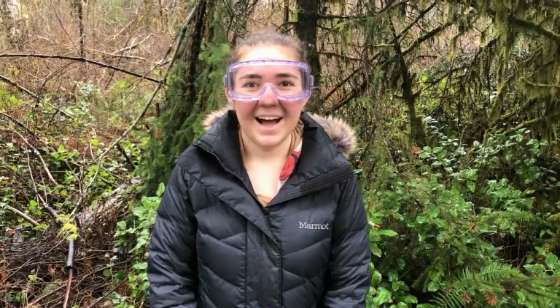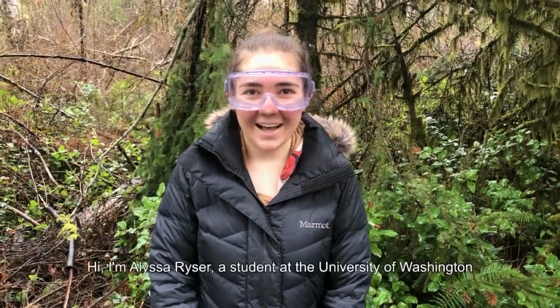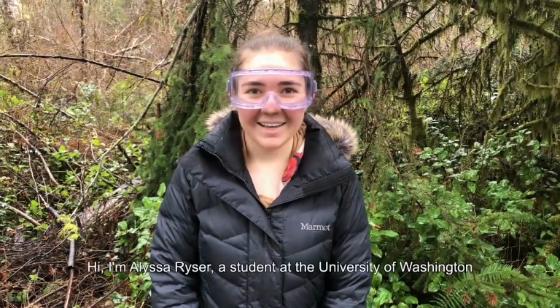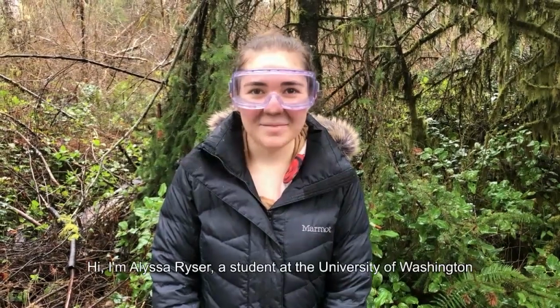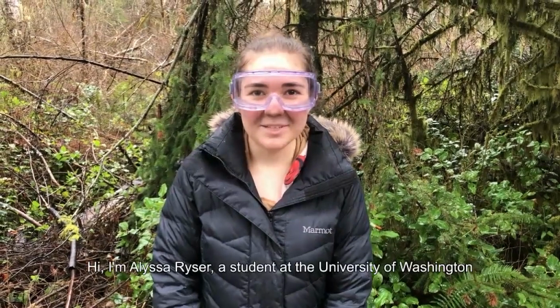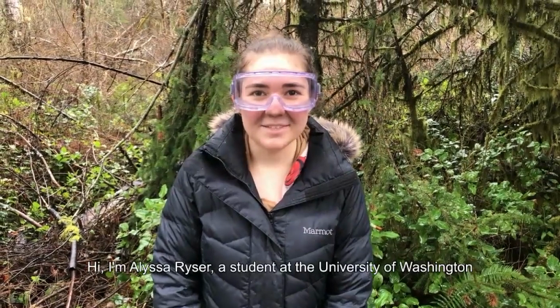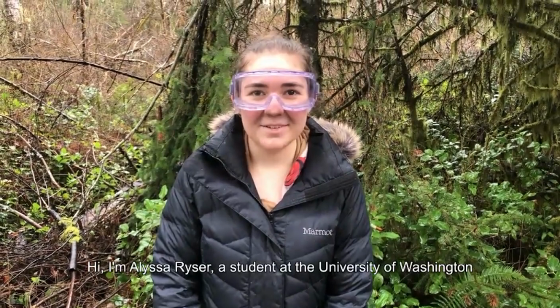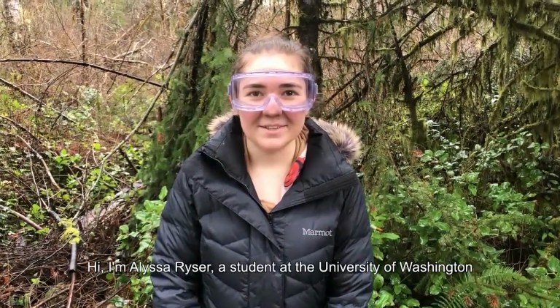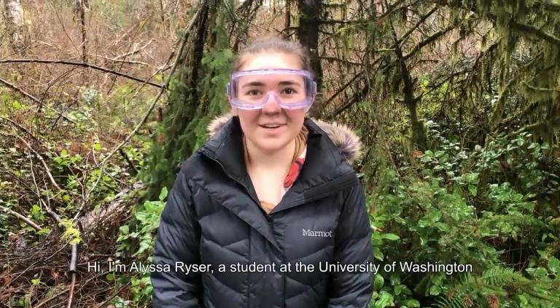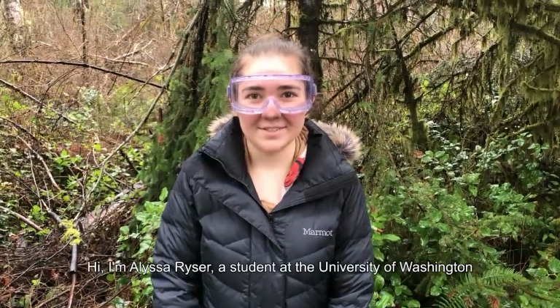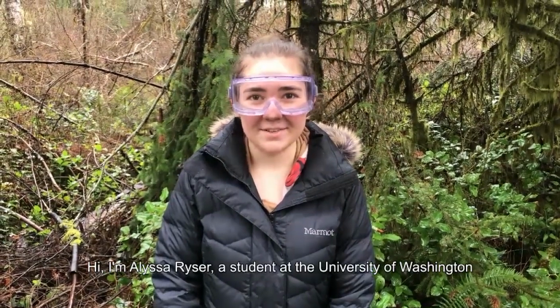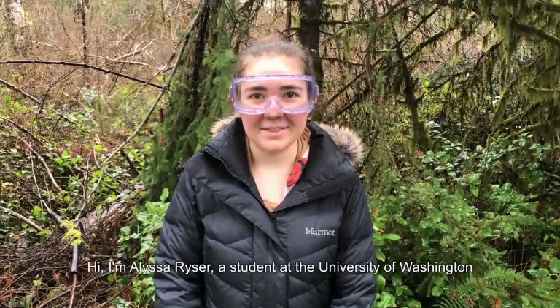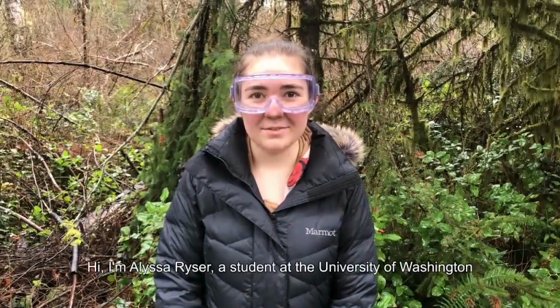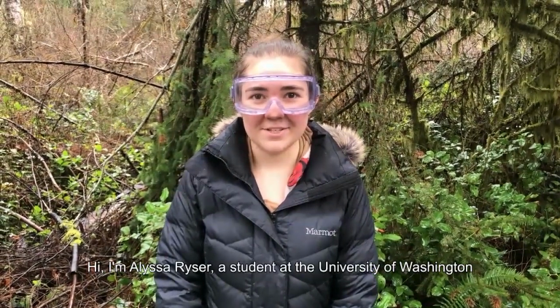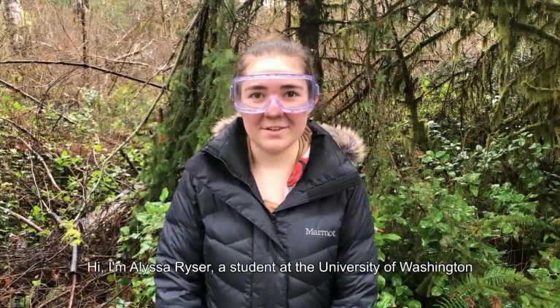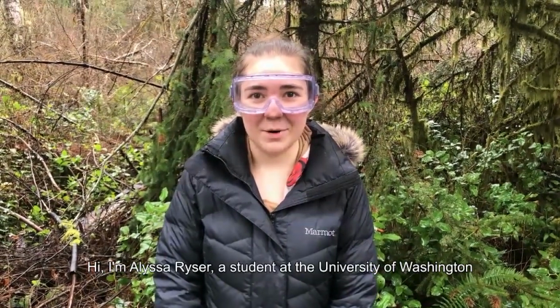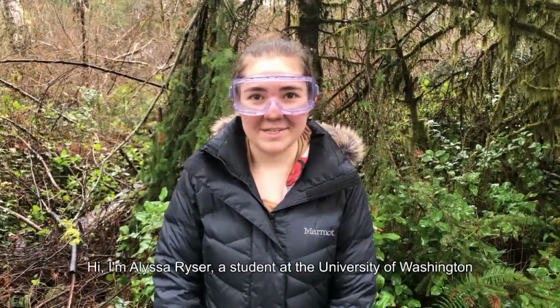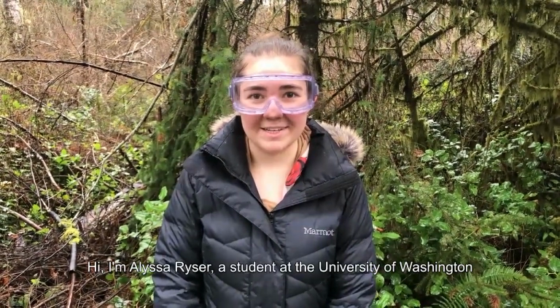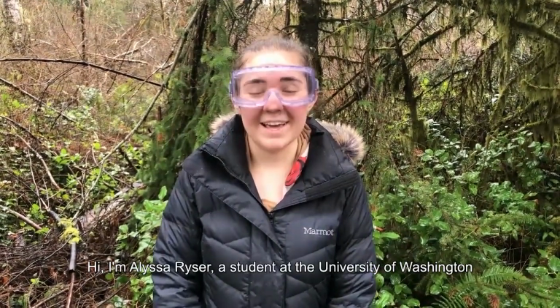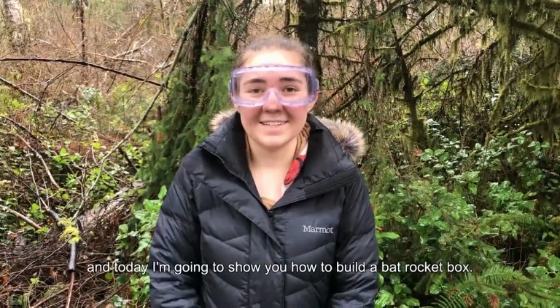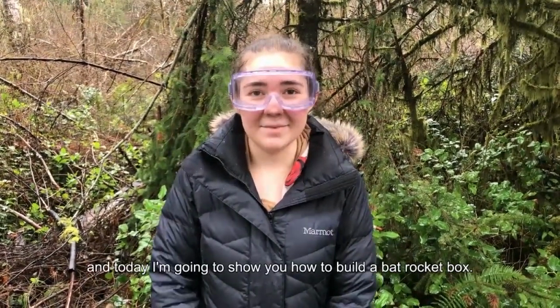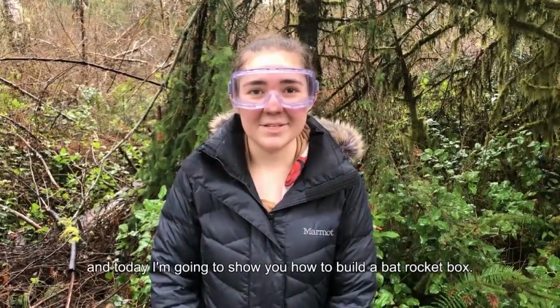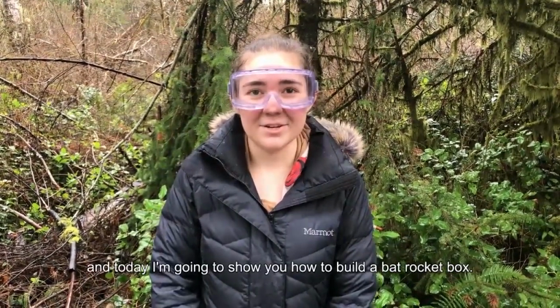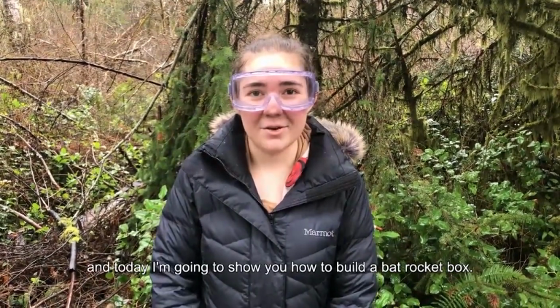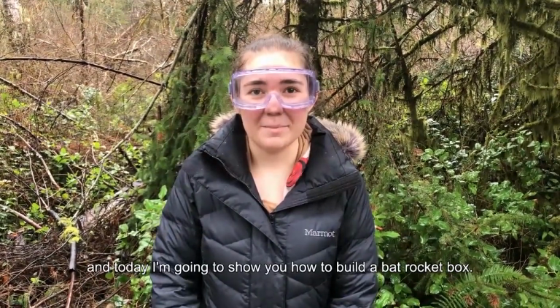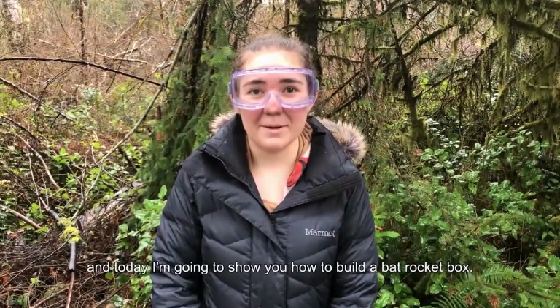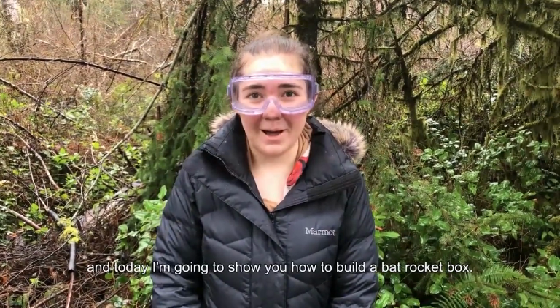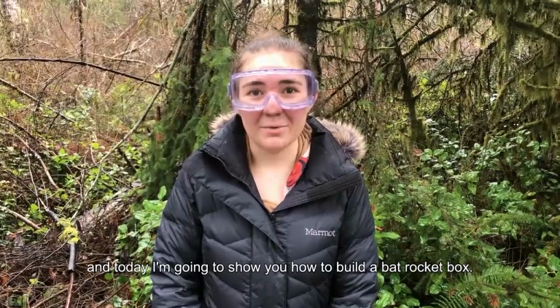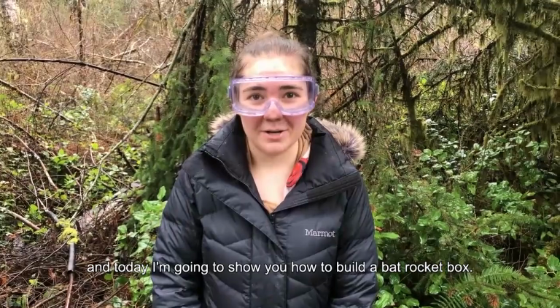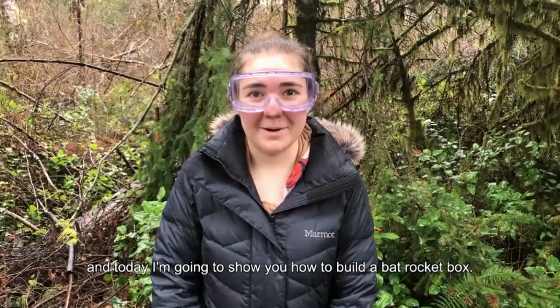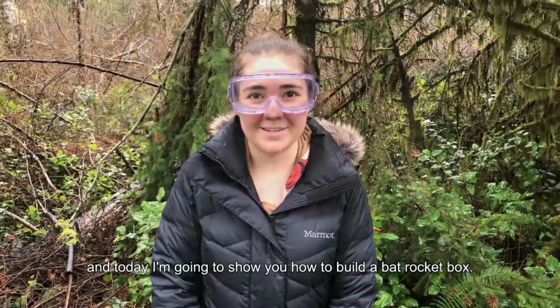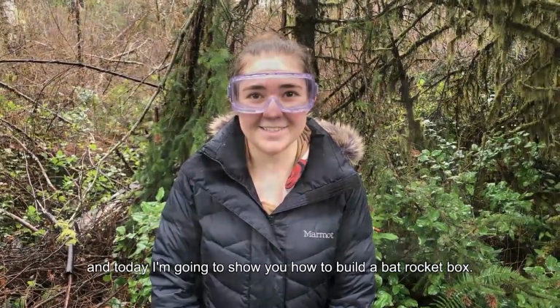Hi, I'm Alyssa Rieser, a student at the University of Washington, and today I'm going to show you how to make a bat rocket box.